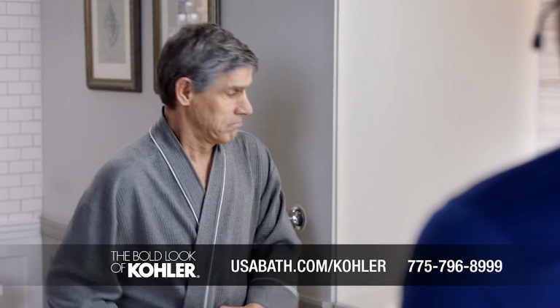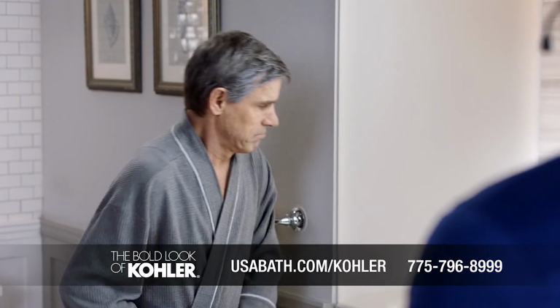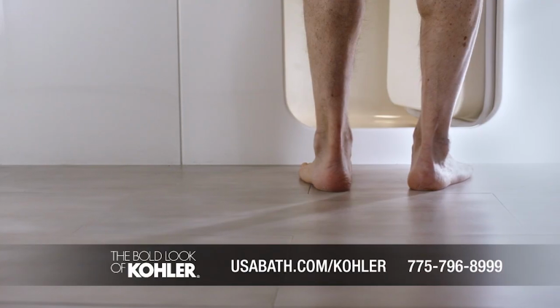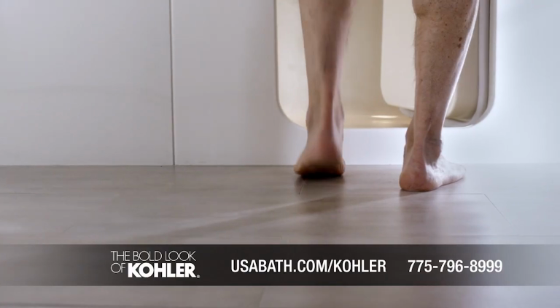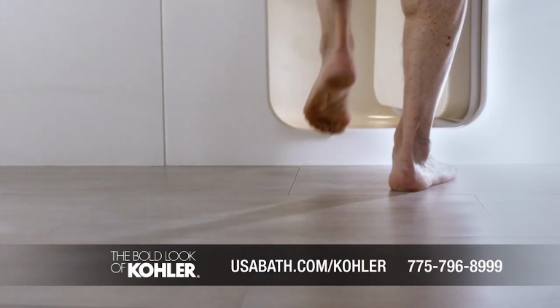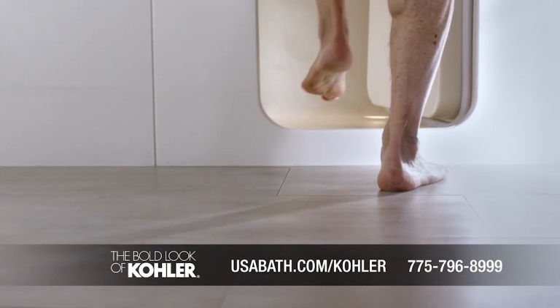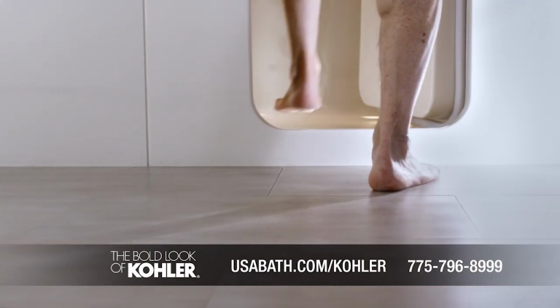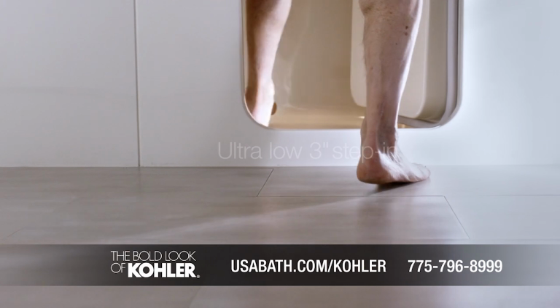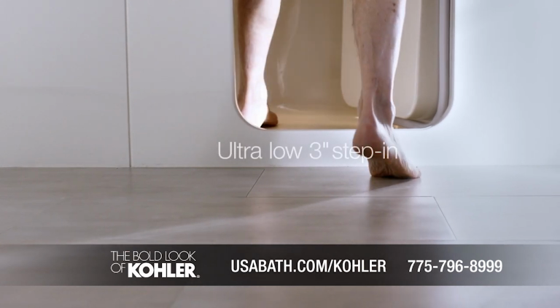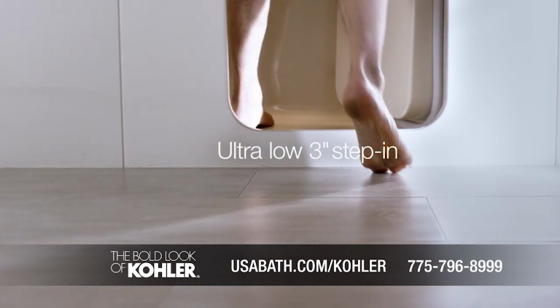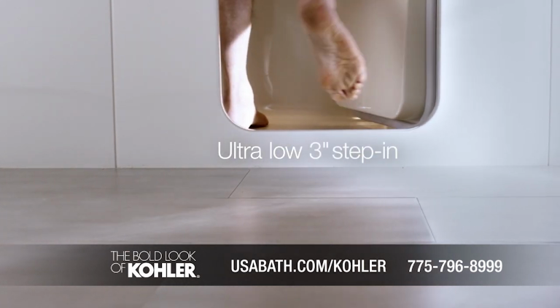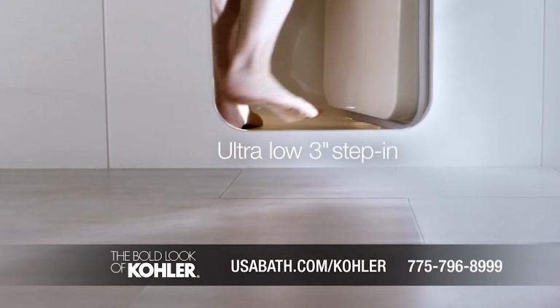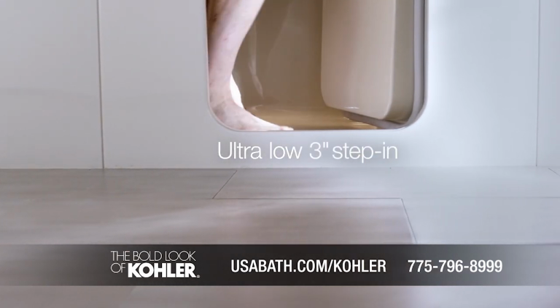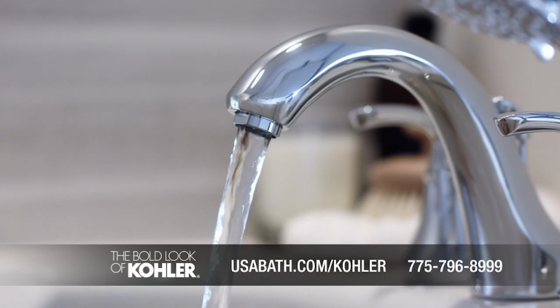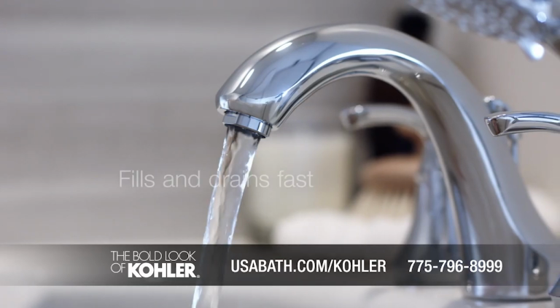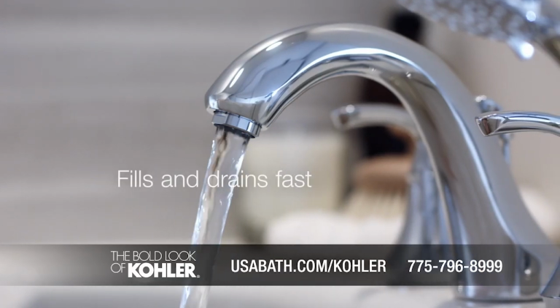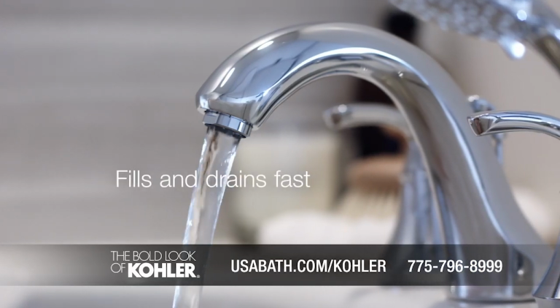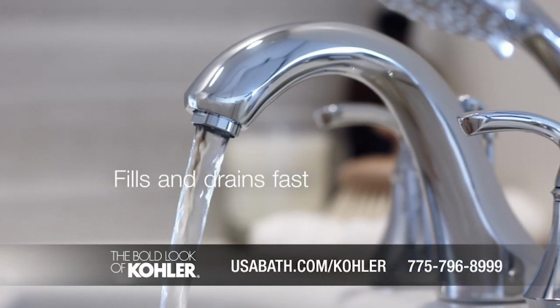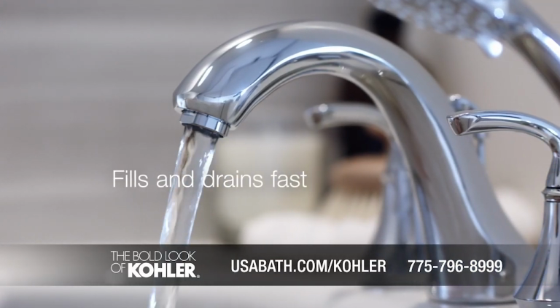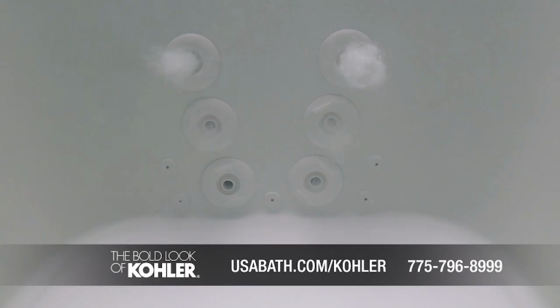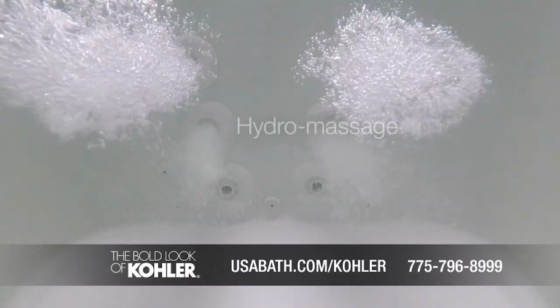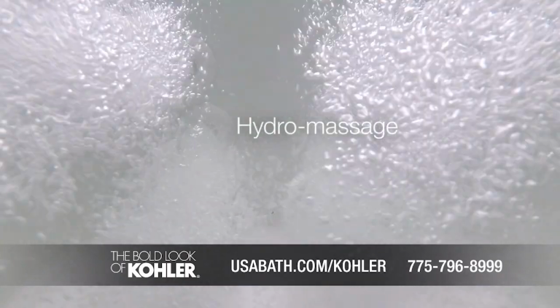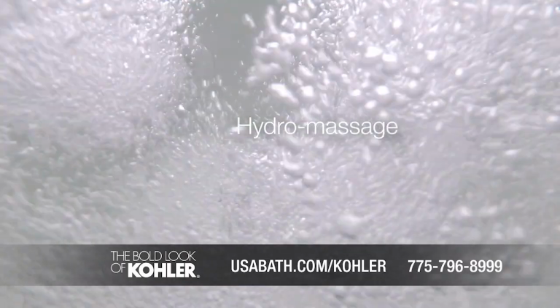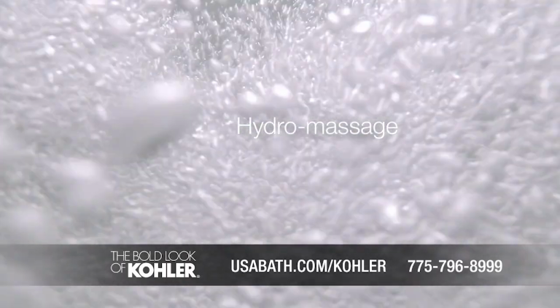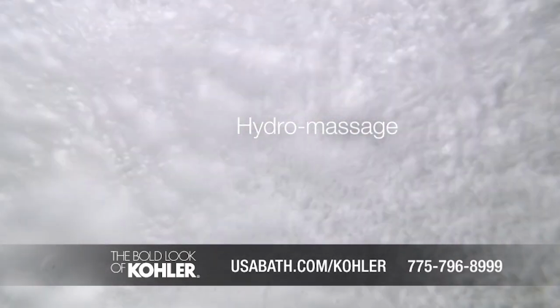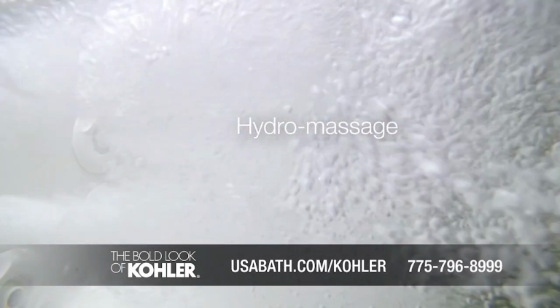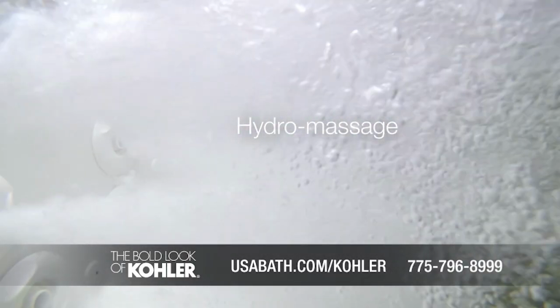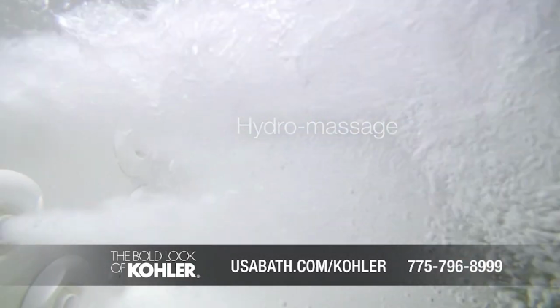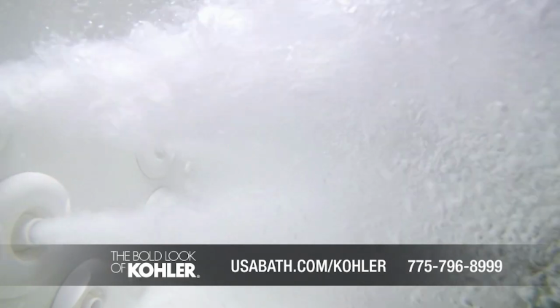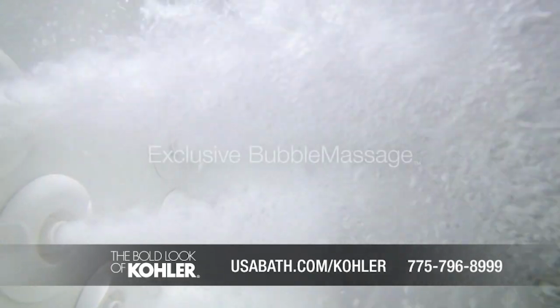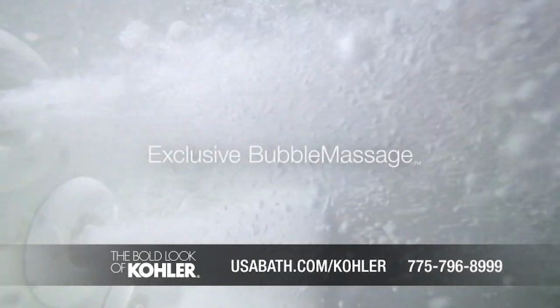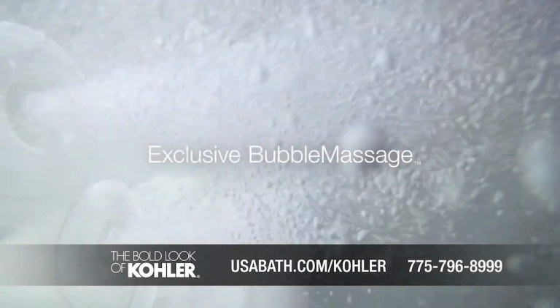The Kohler walk-in bath features a low step-in at 3 inches. The bath fills and drains quickly. It comes with fully adjustable hydrotherapy jets and our exclusive bubble massage.